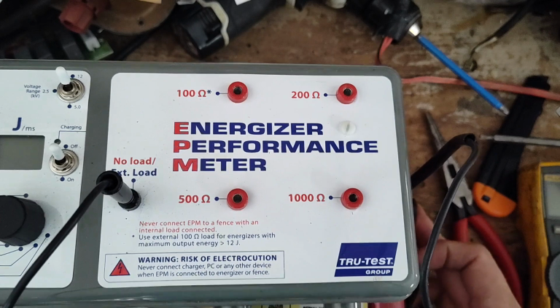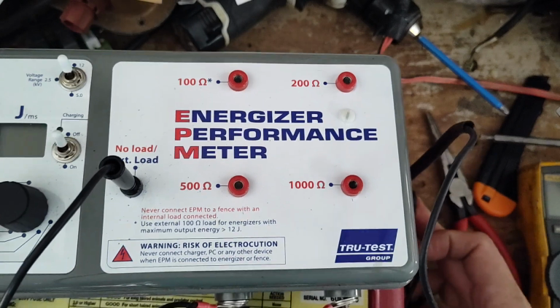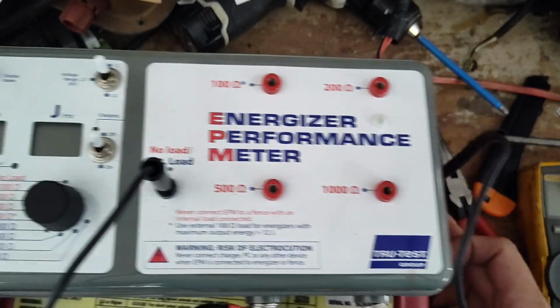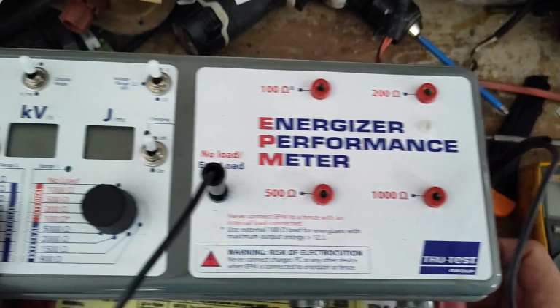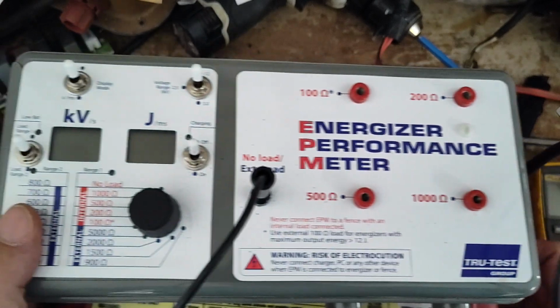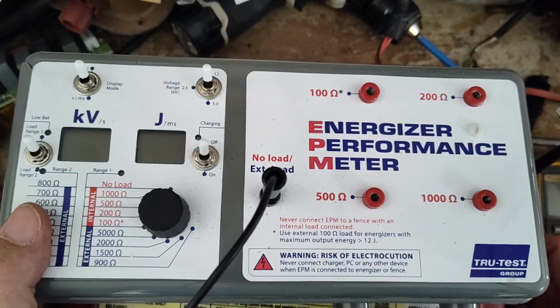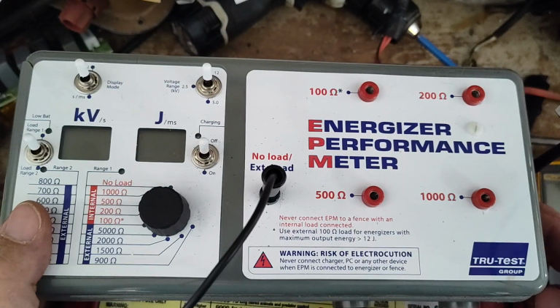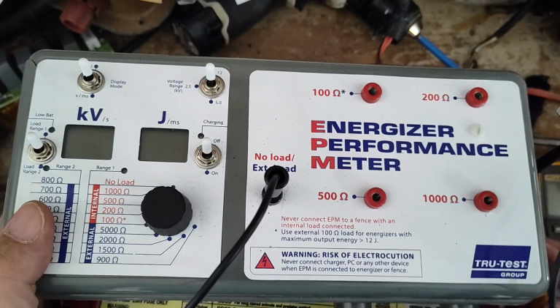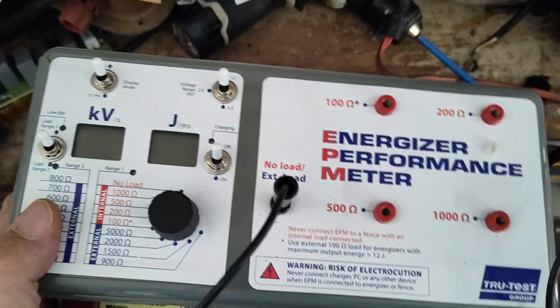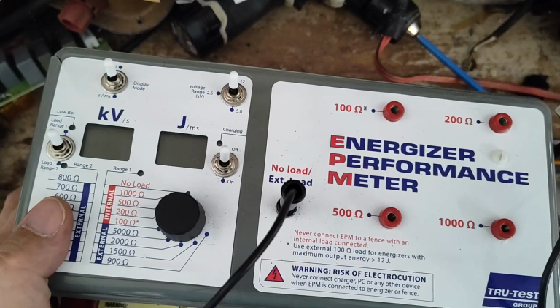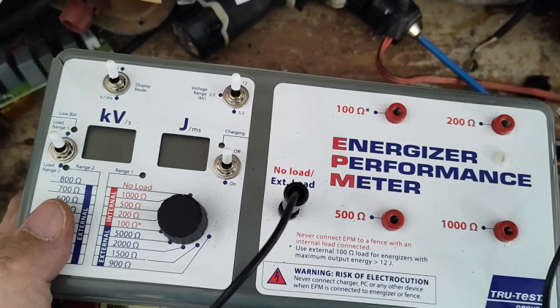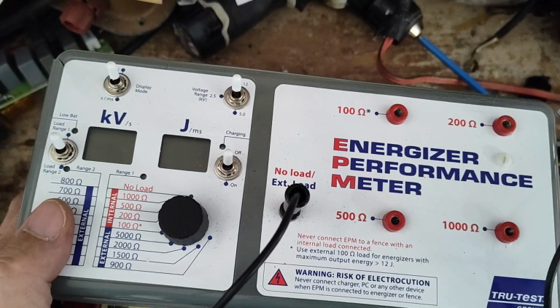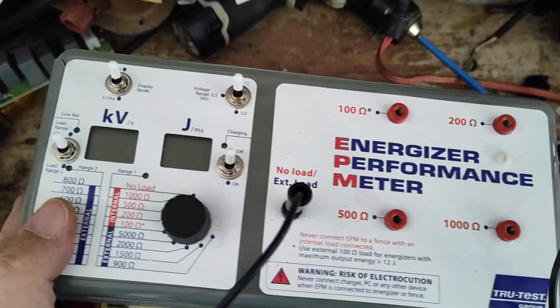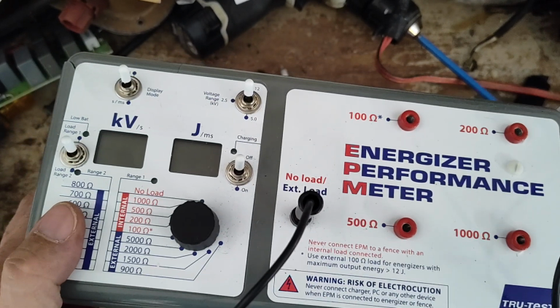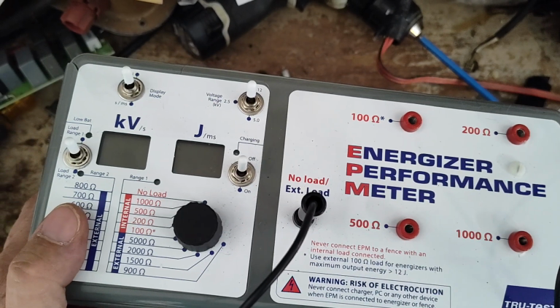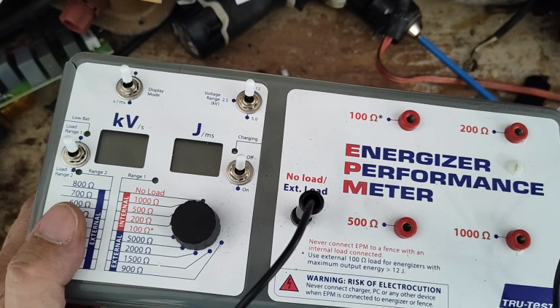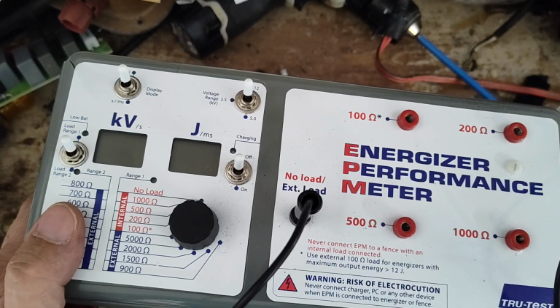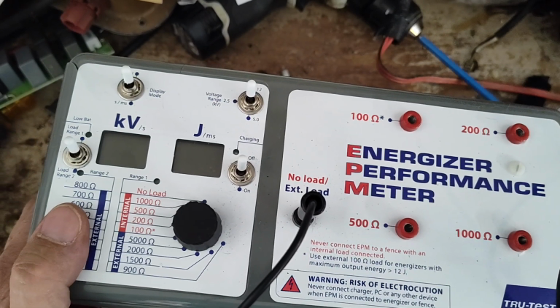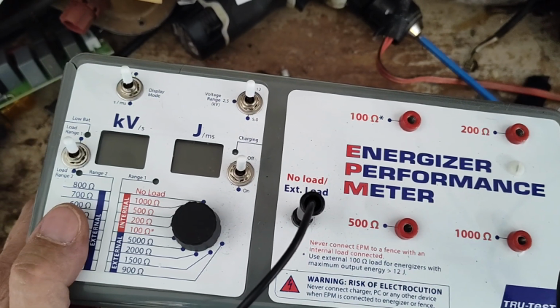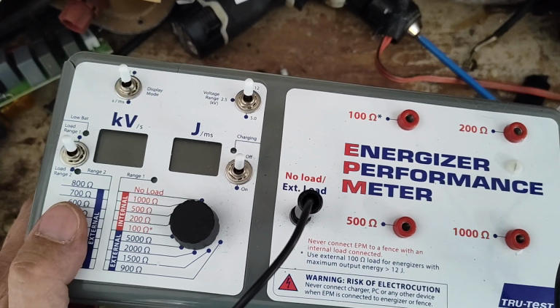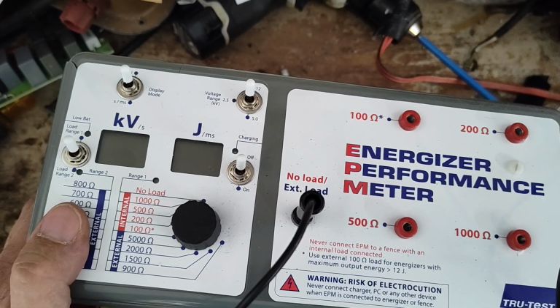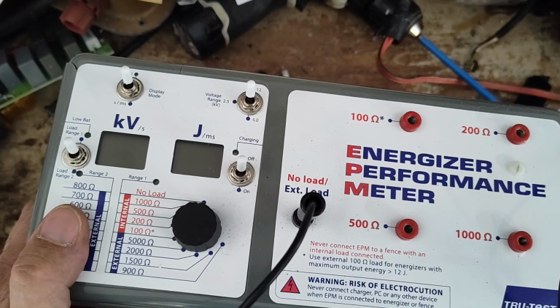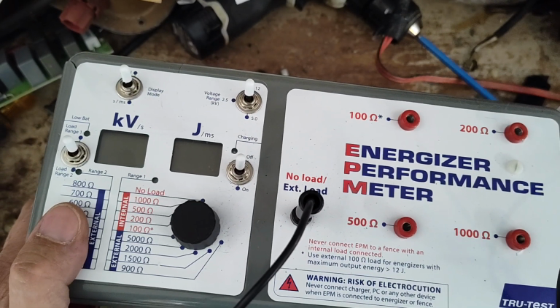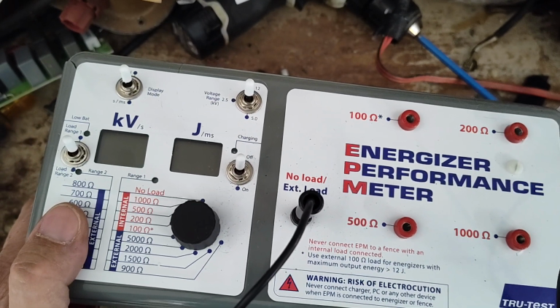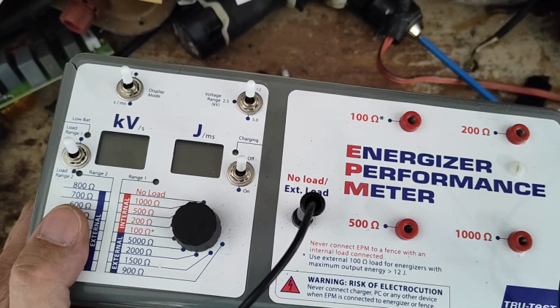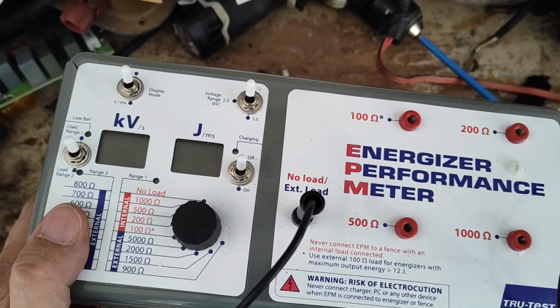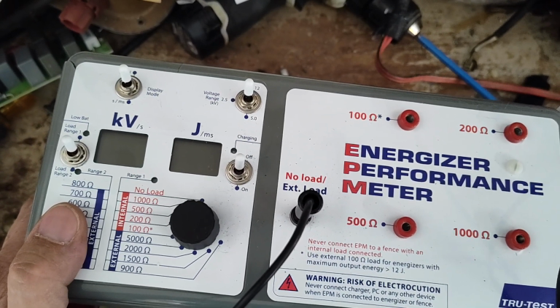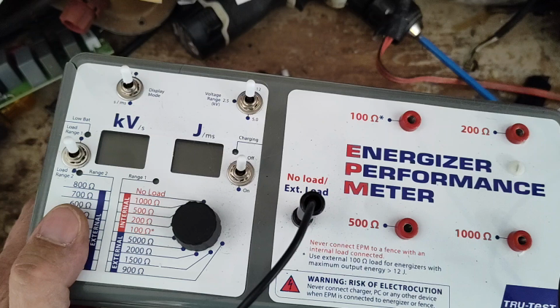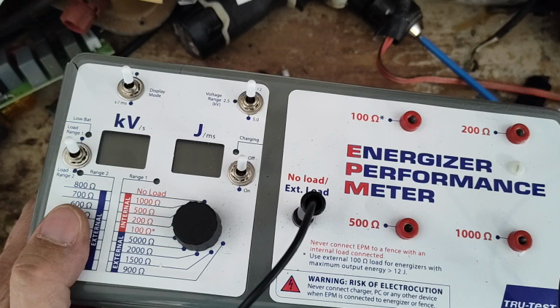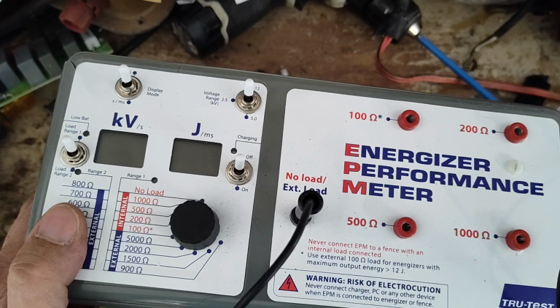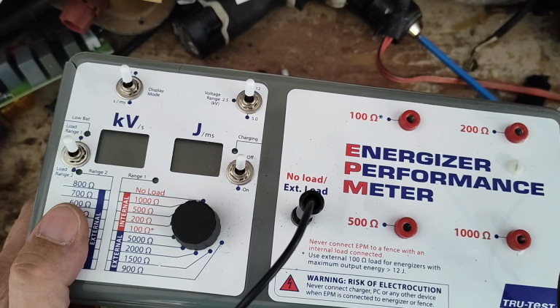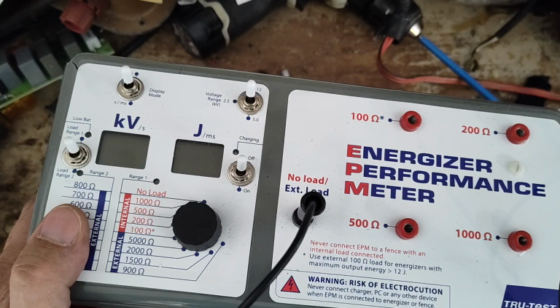It doesn't click — it comes on, does a huge thing, and there's all the lights with a little sound.